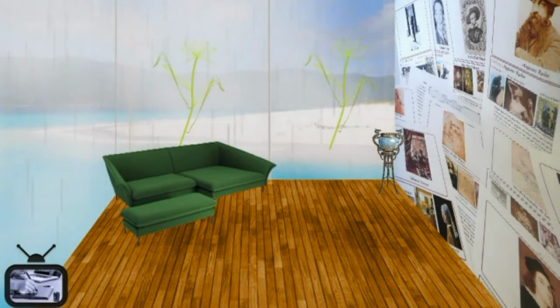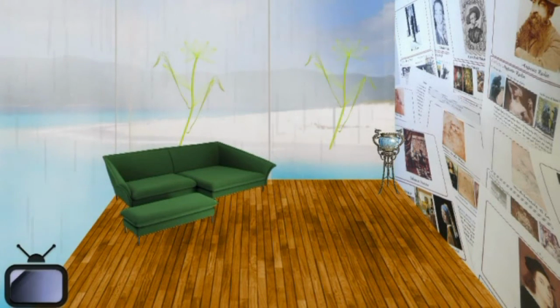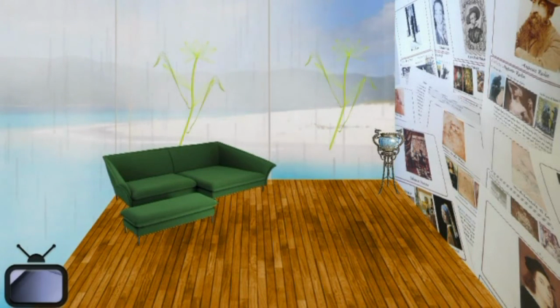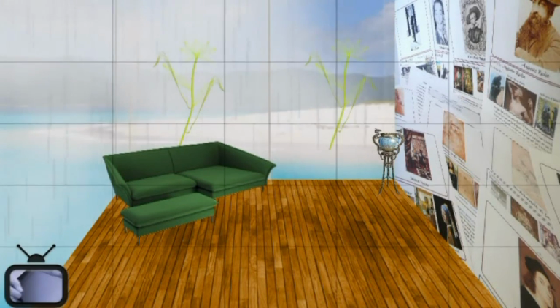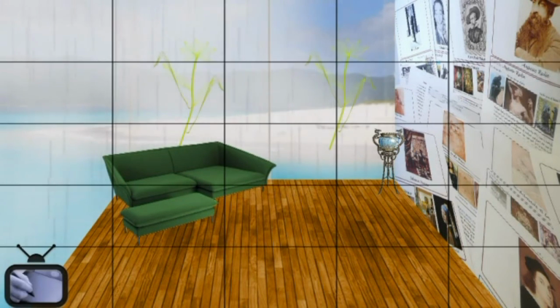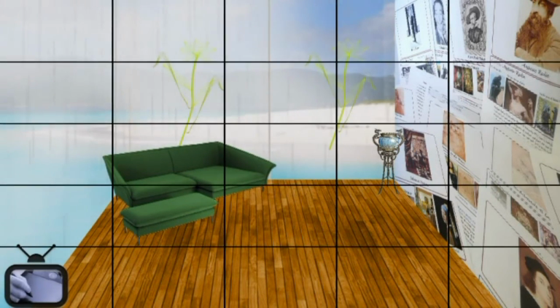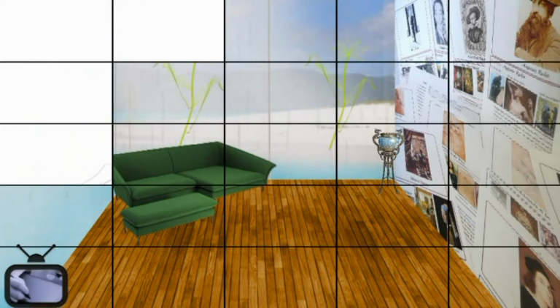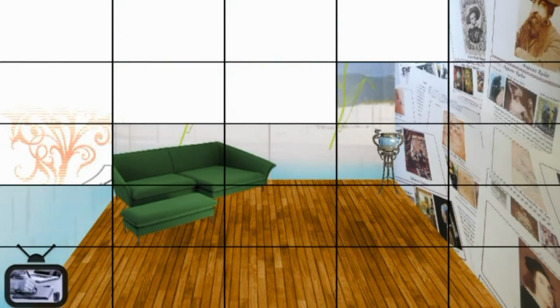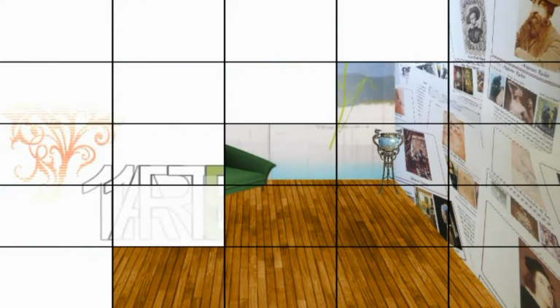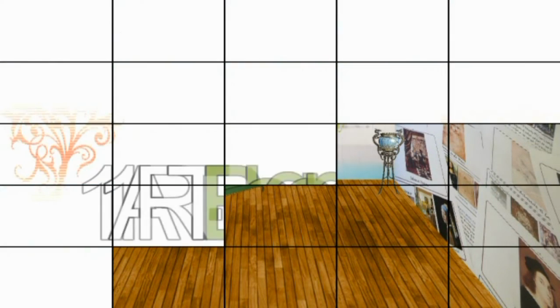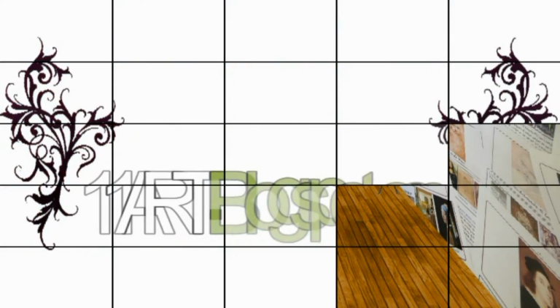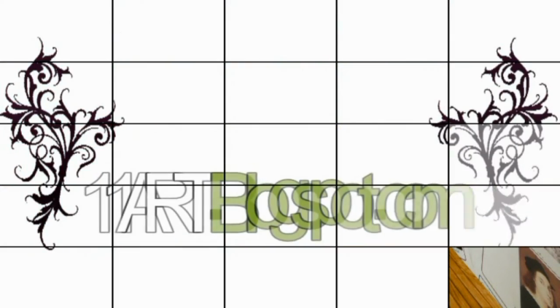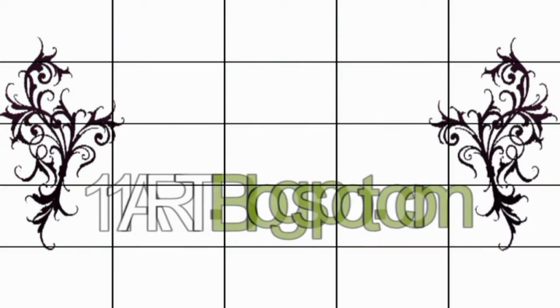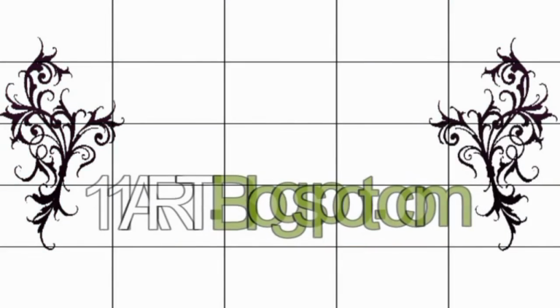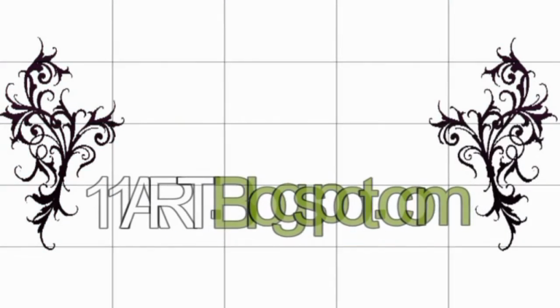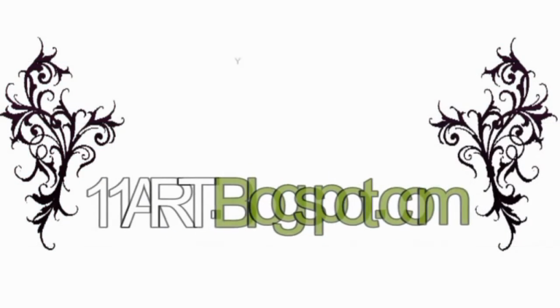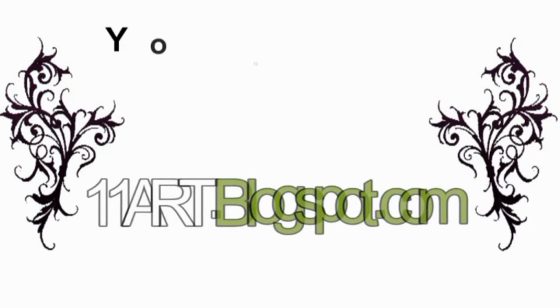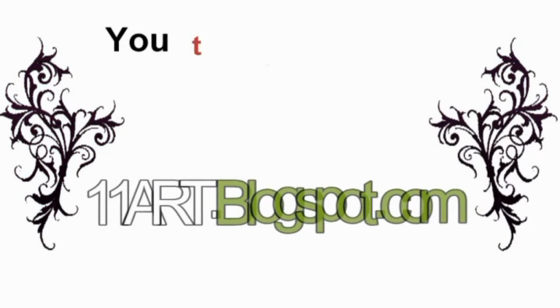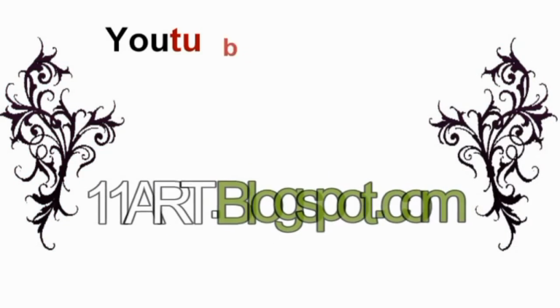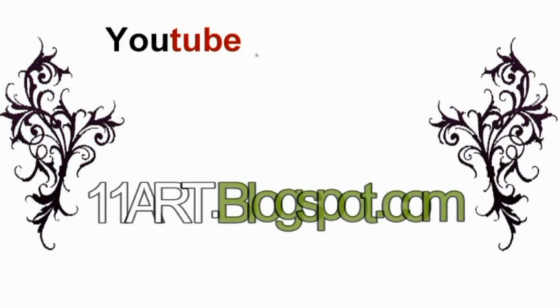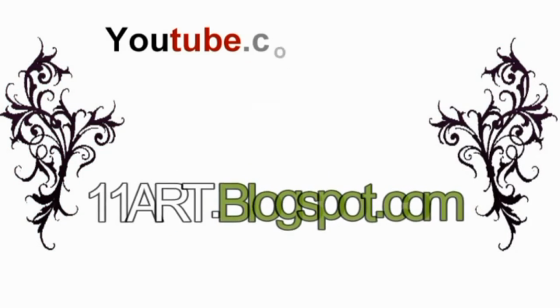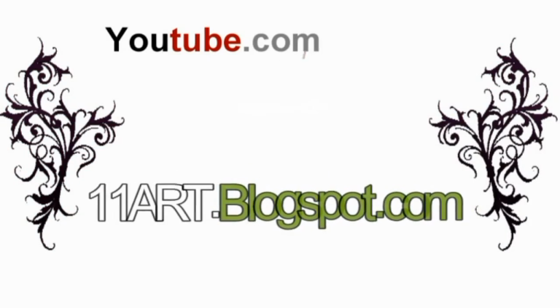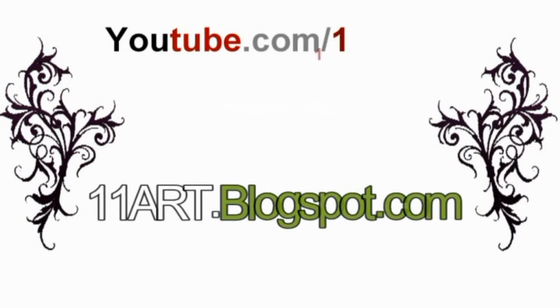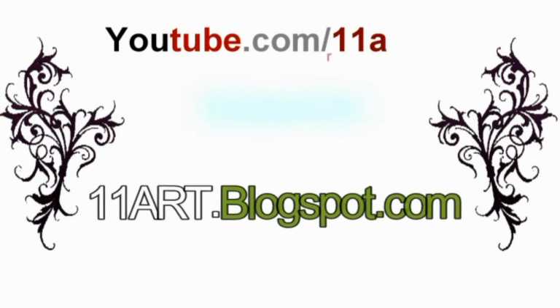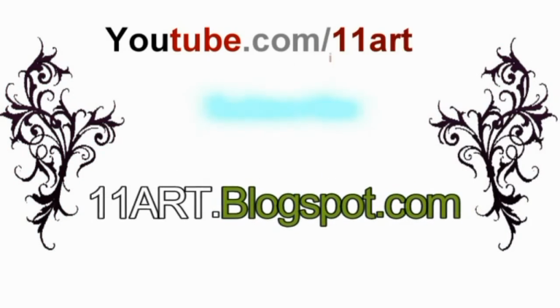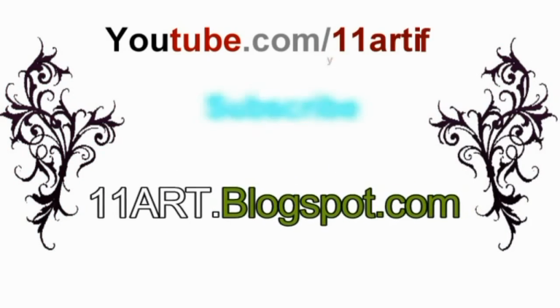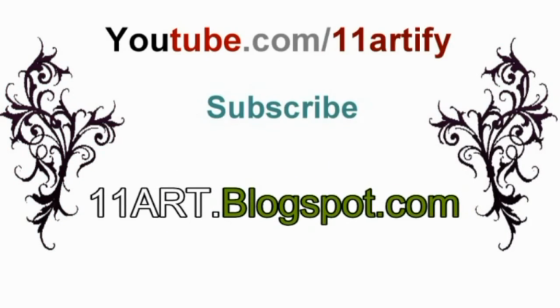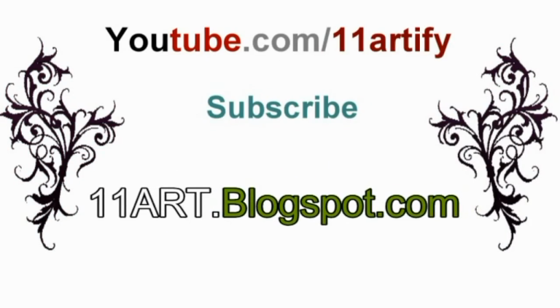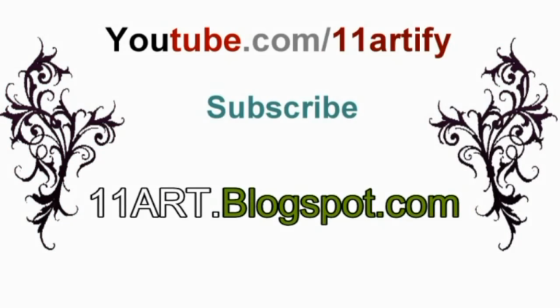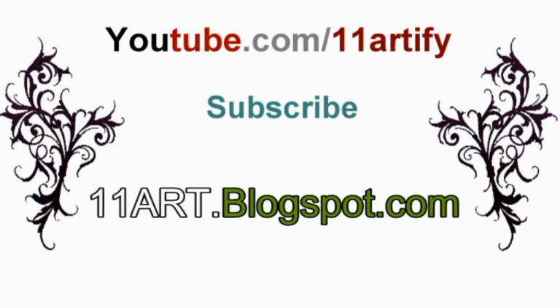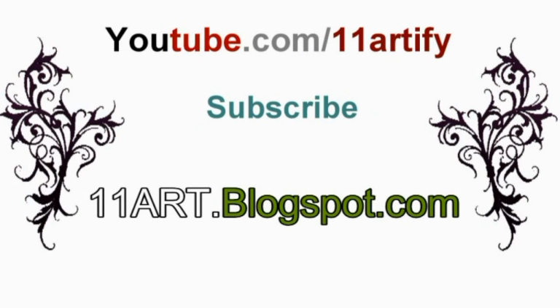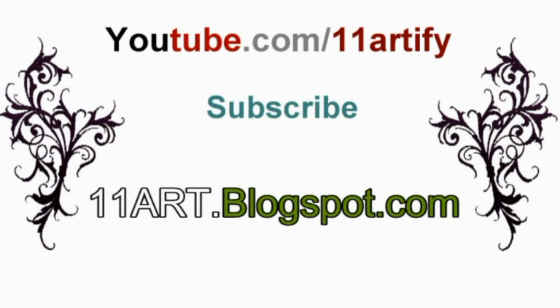For future updates, subscribe to our channel. Thank you for watching.